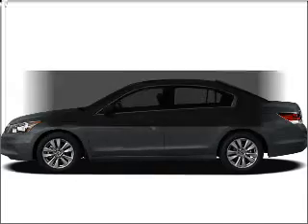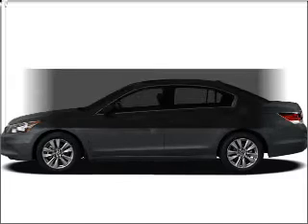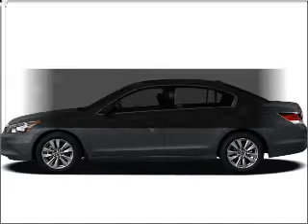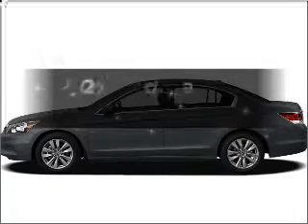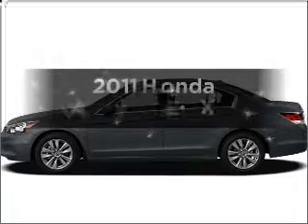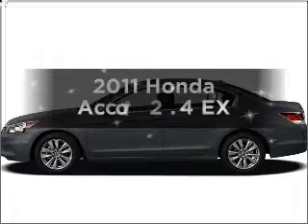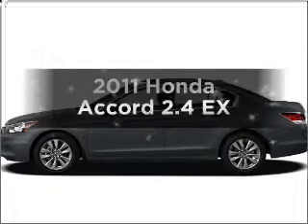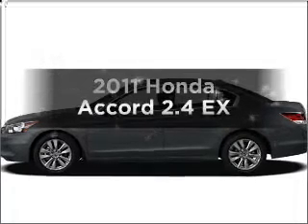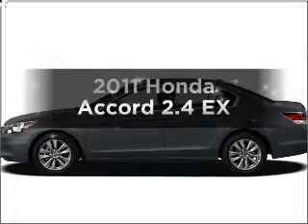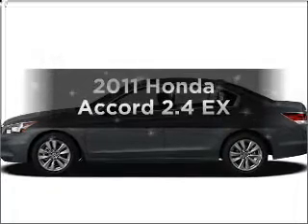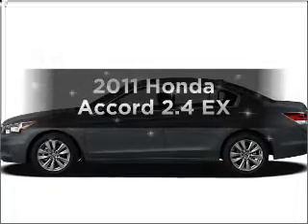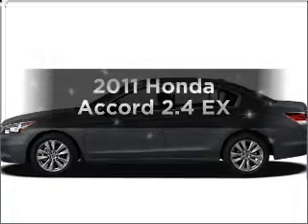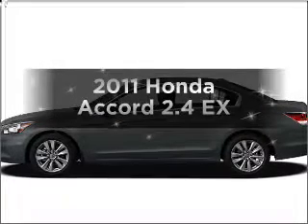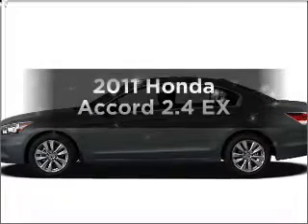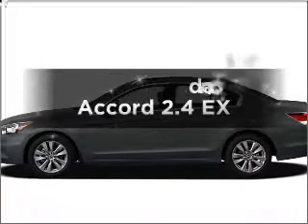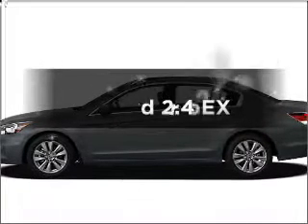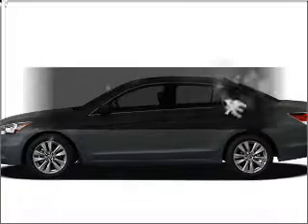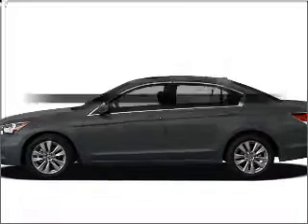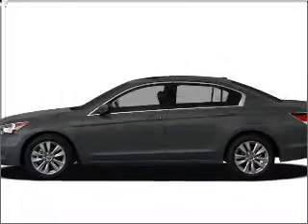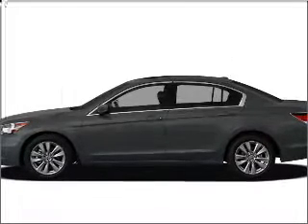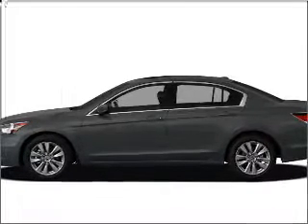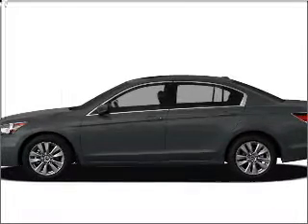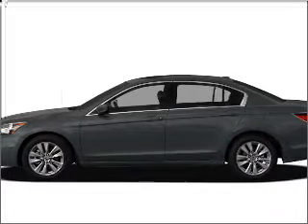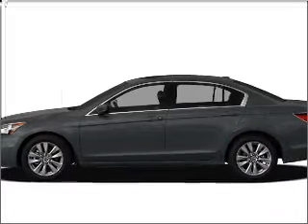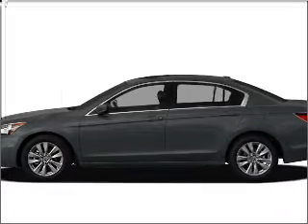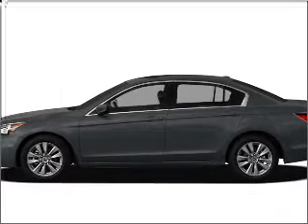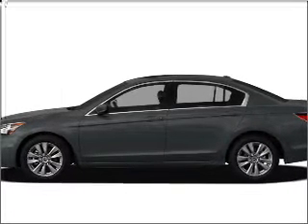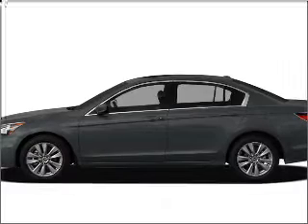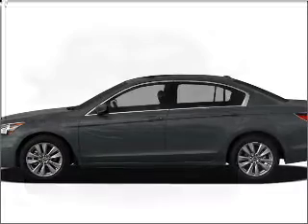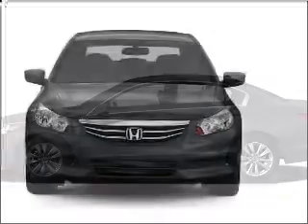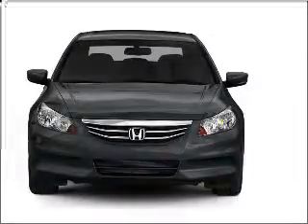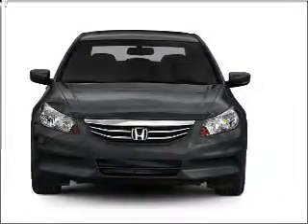Get noticed in this 2011 Honda Accord. Everything you need under one roof with this great vehicle.